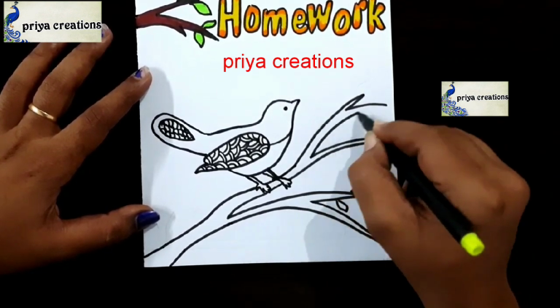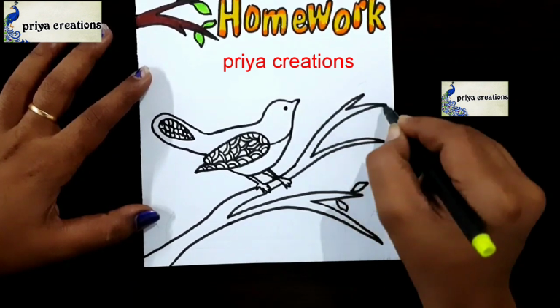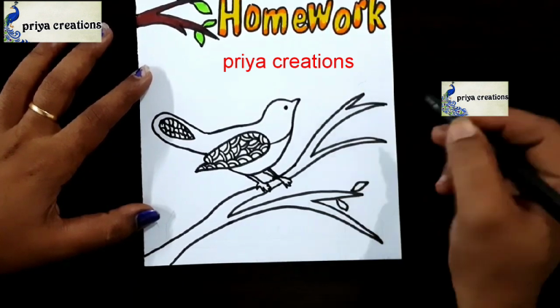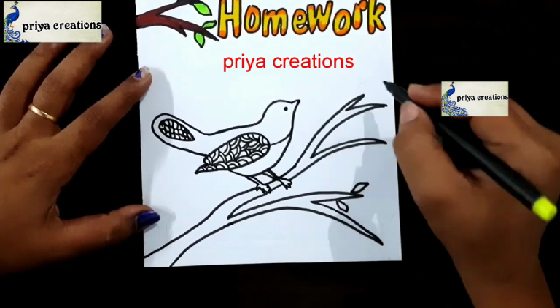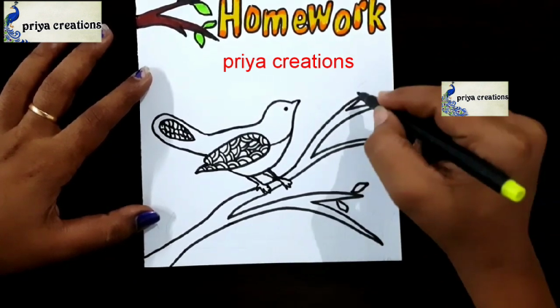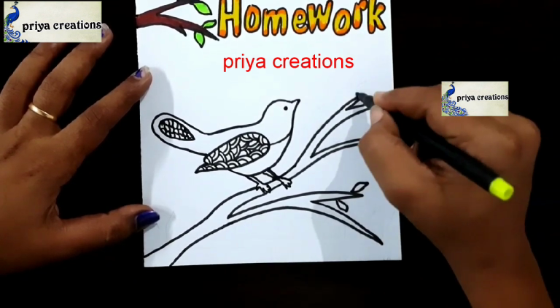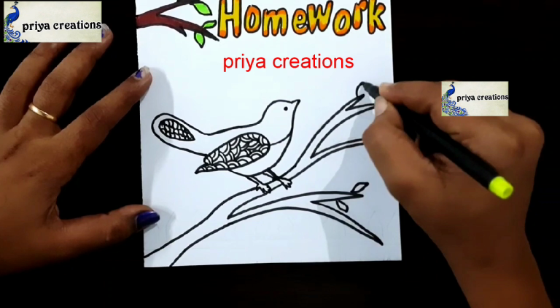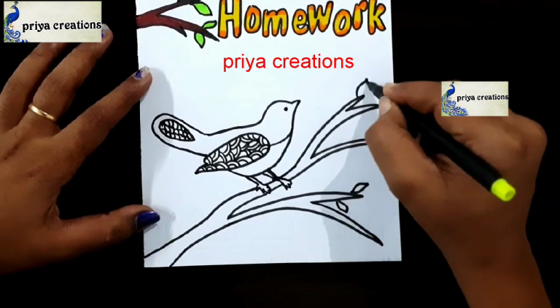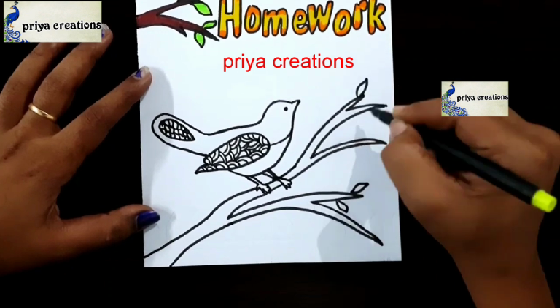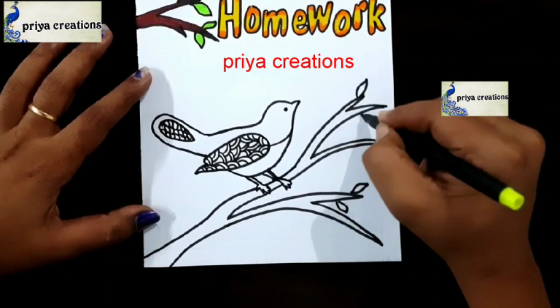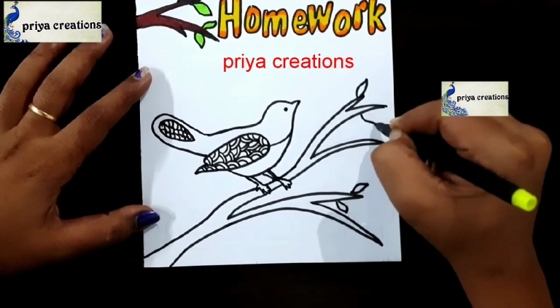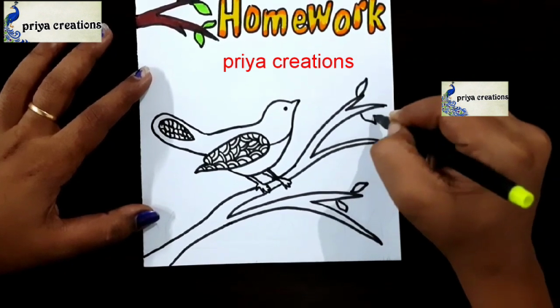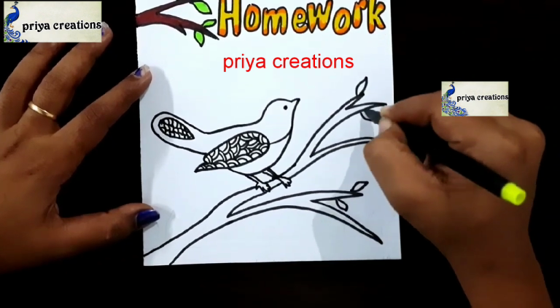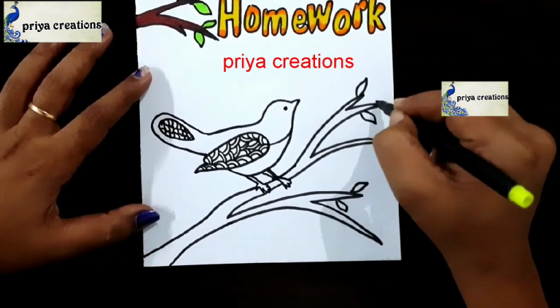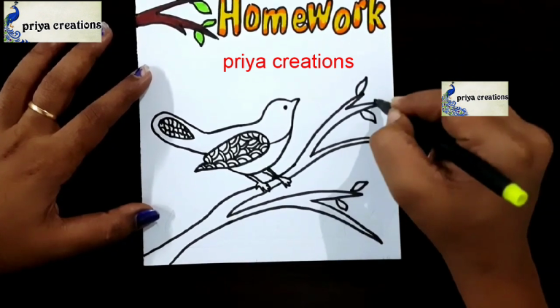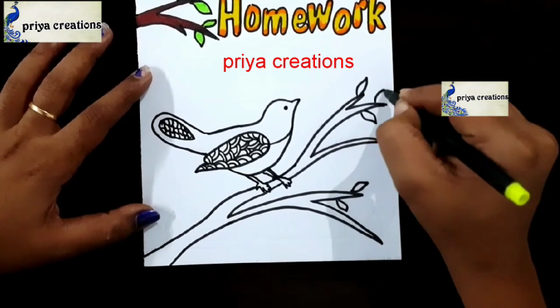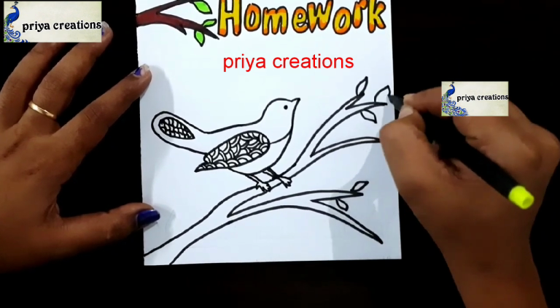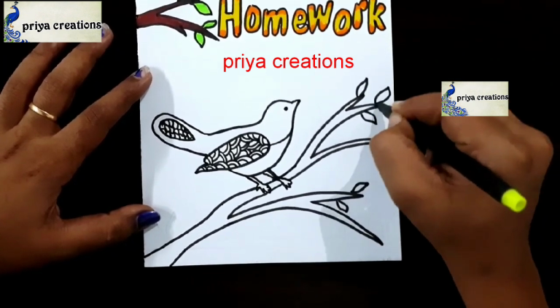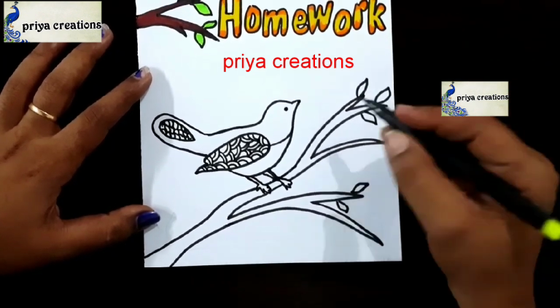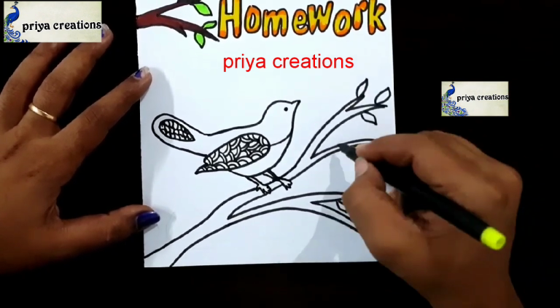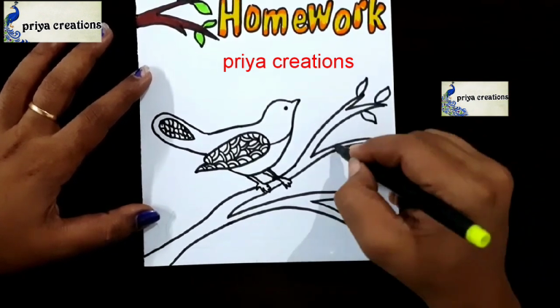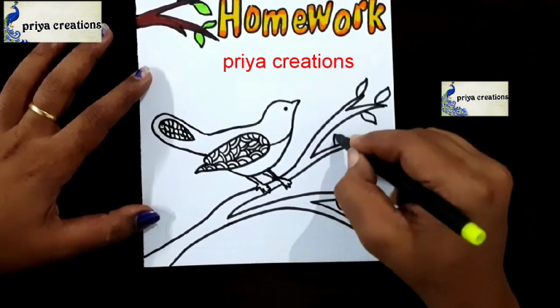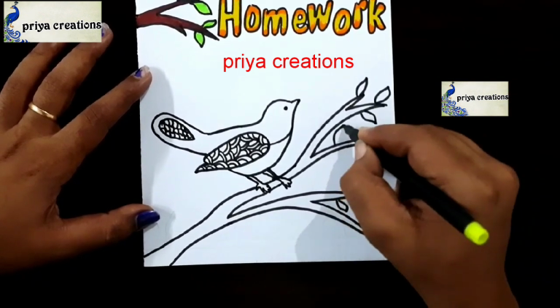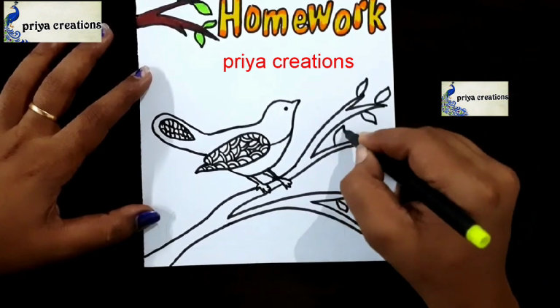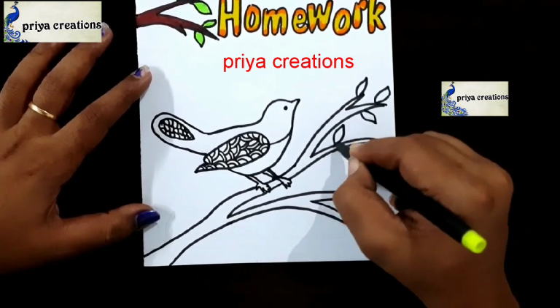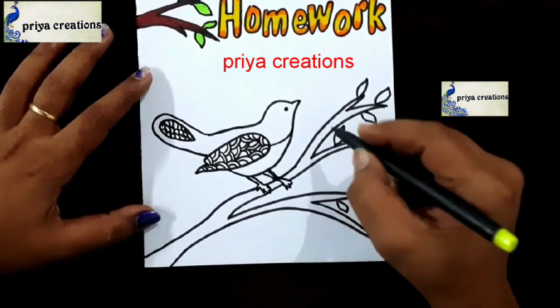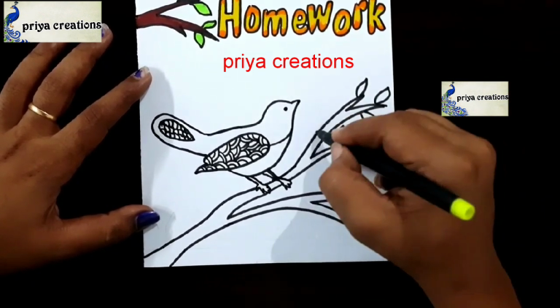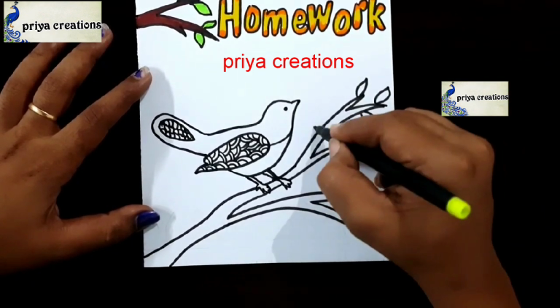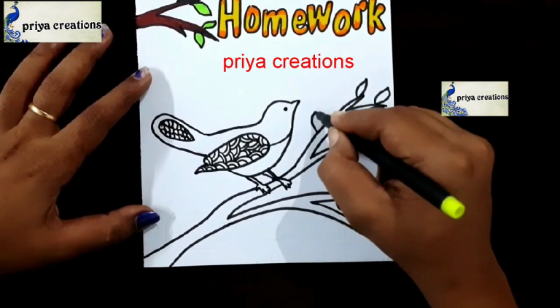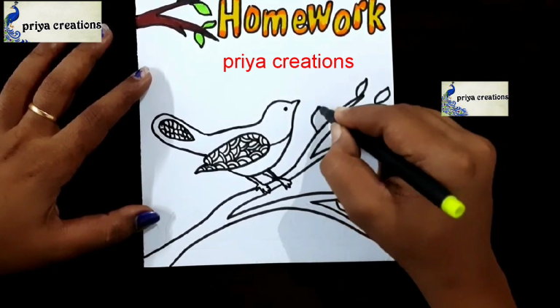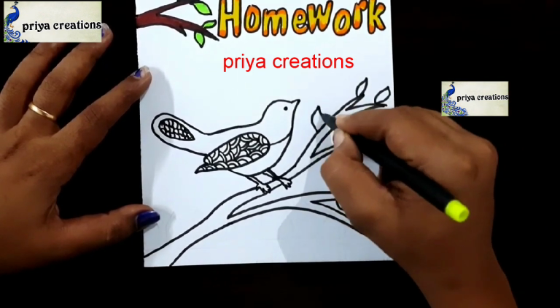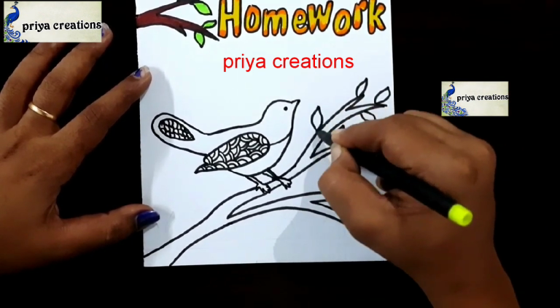If you want any type of border designs, cover page designs, or any type of cards, comment in the comment section.